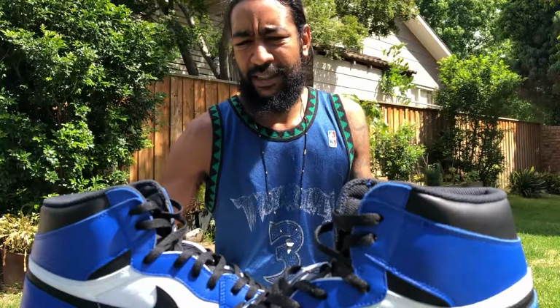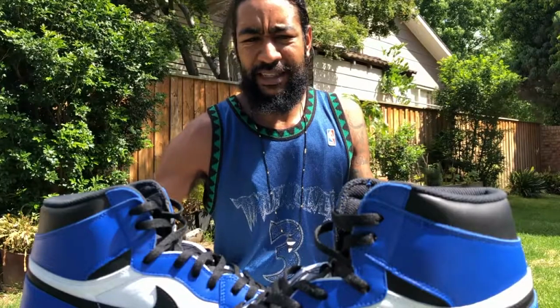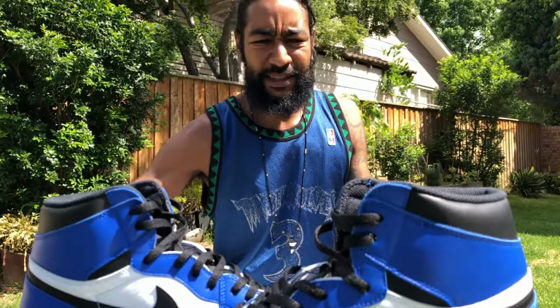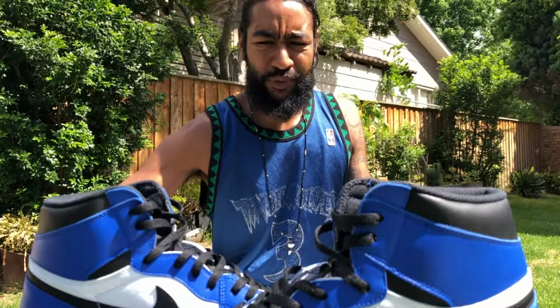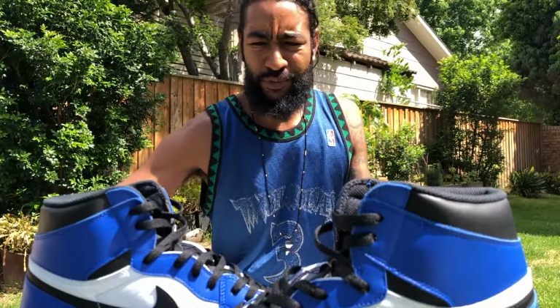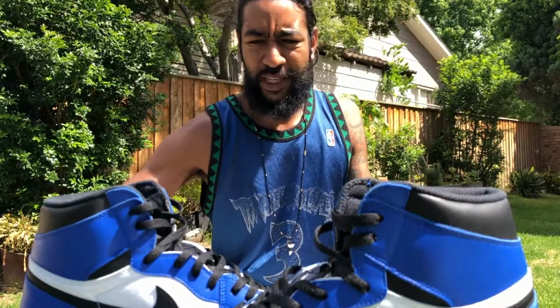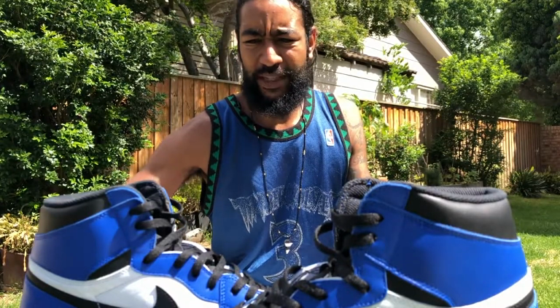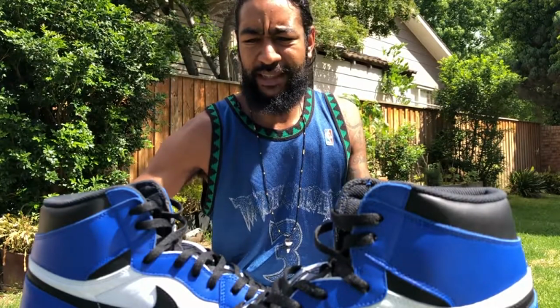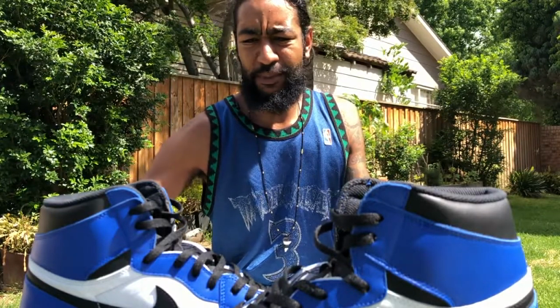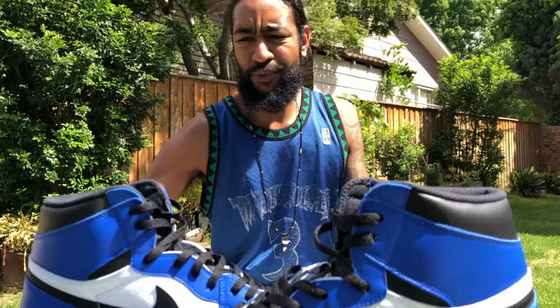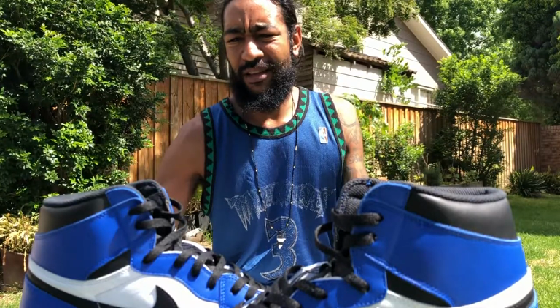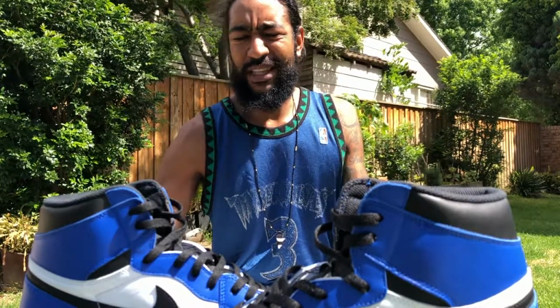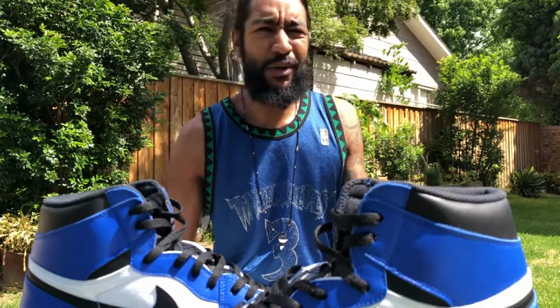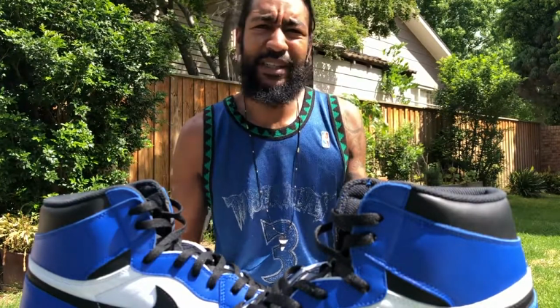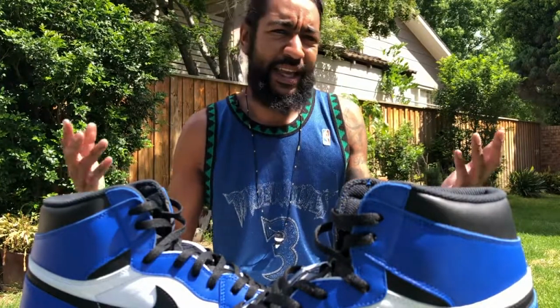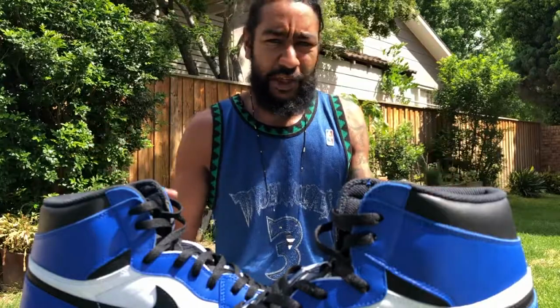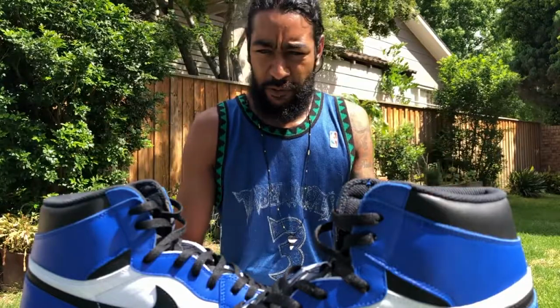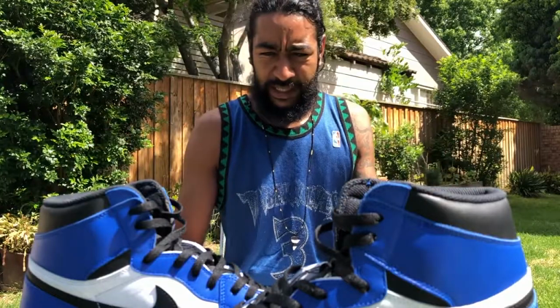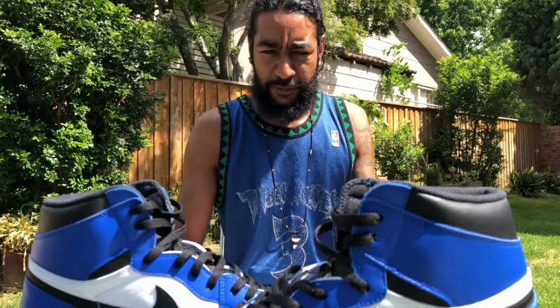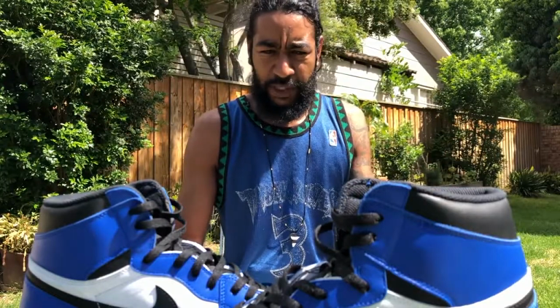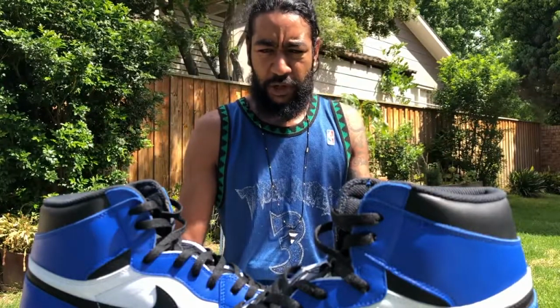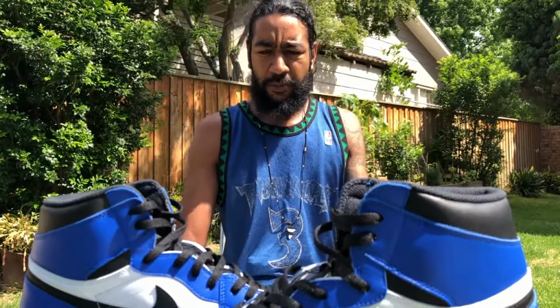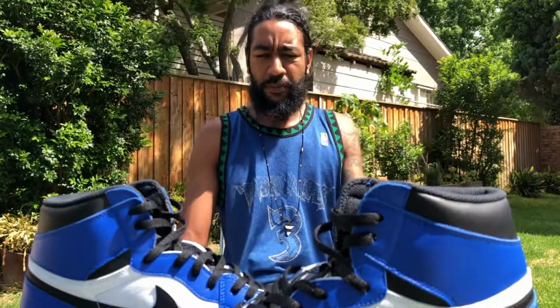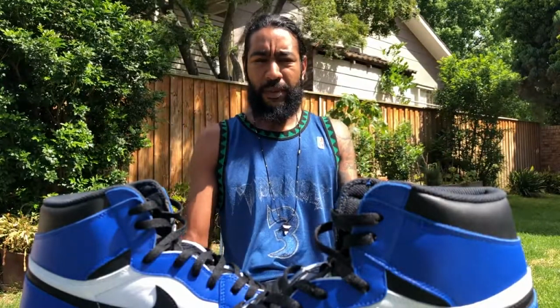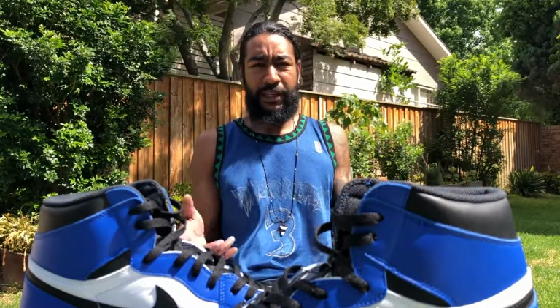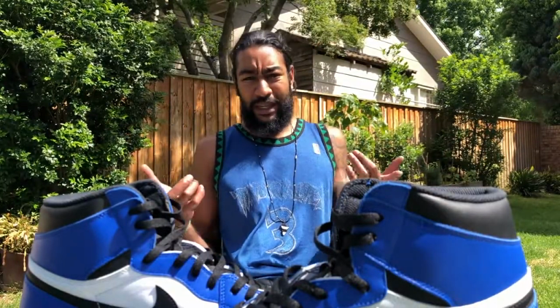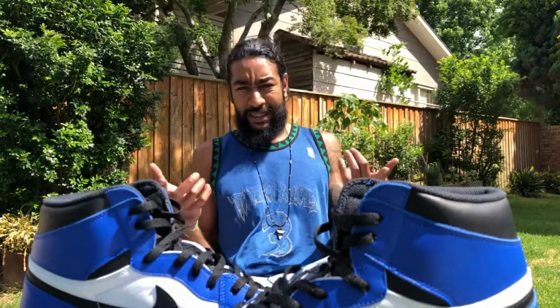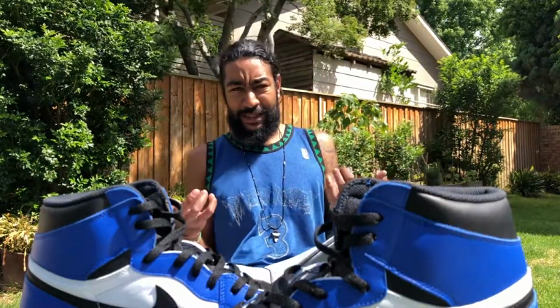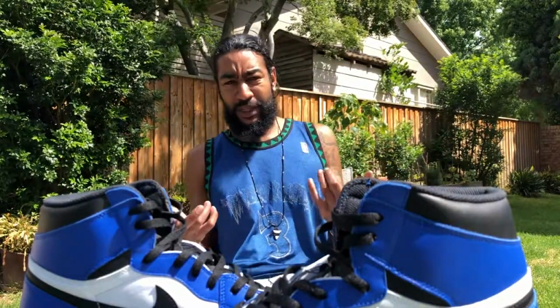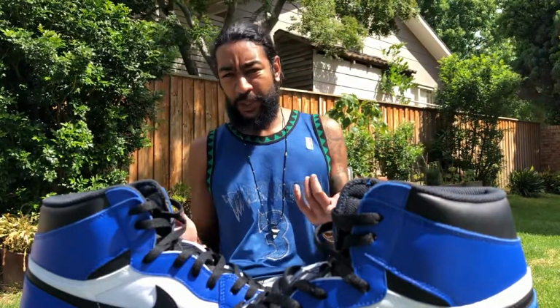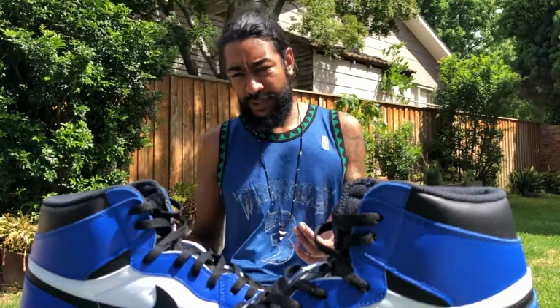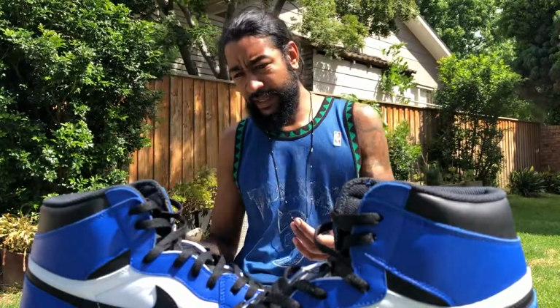Nice and simple — keep it nice and simple. These are going for slightly over retail if you're trying to cop, but I think you can still kind of get them in your size.